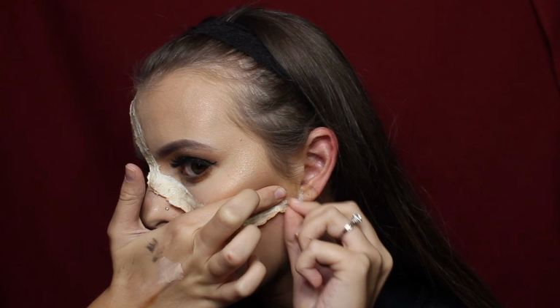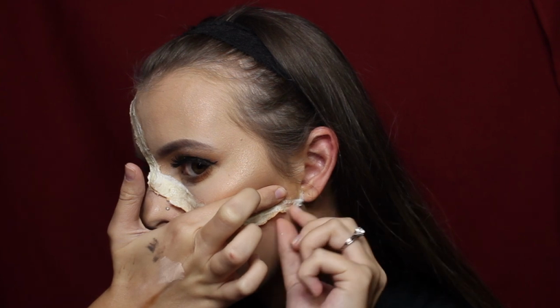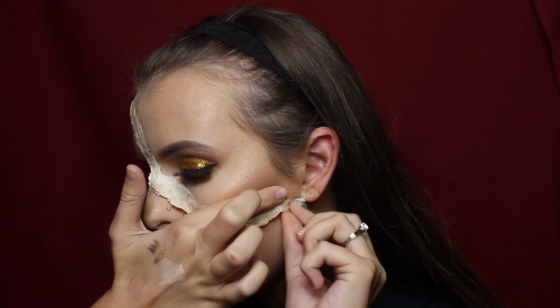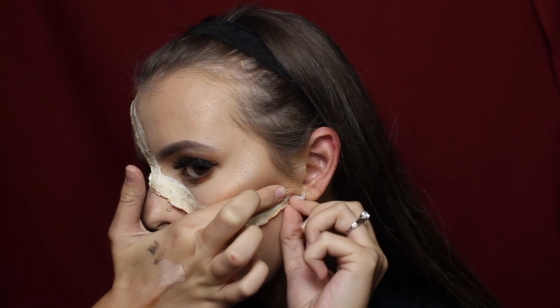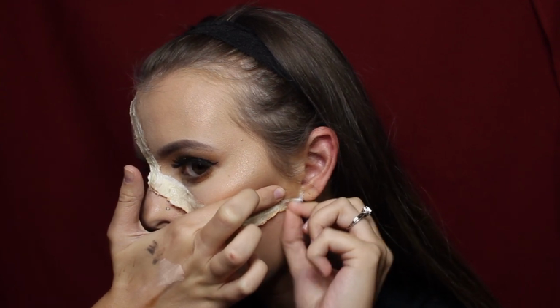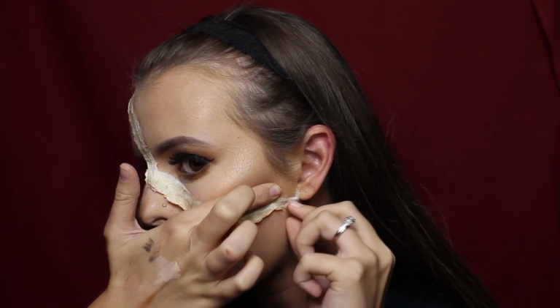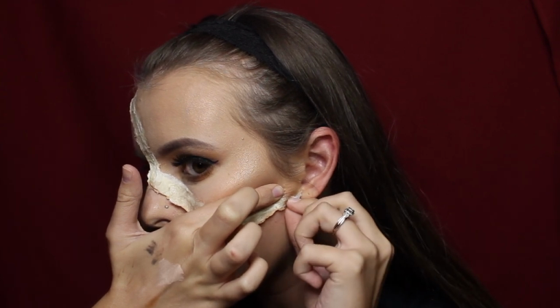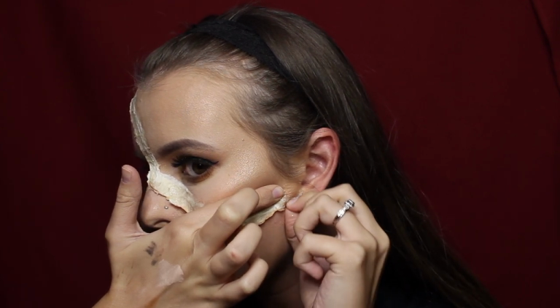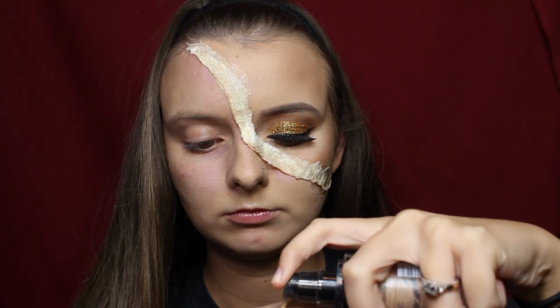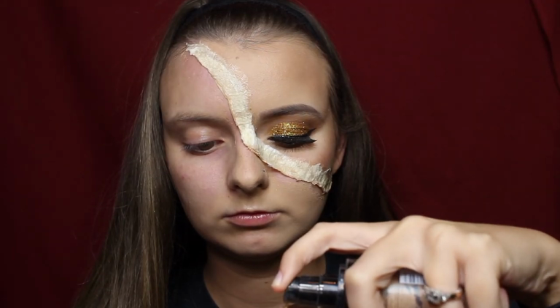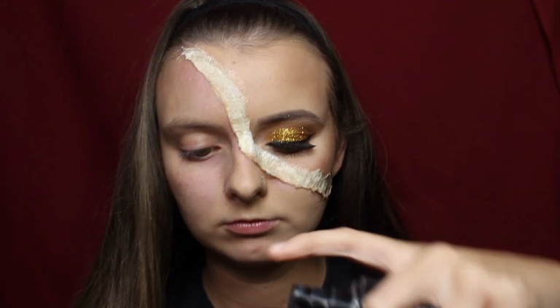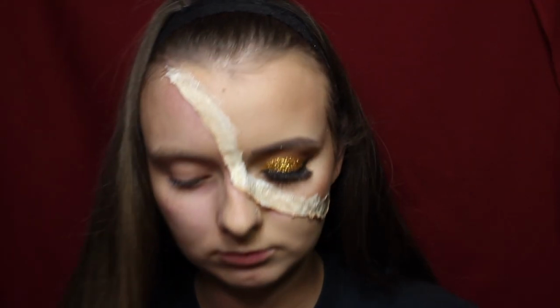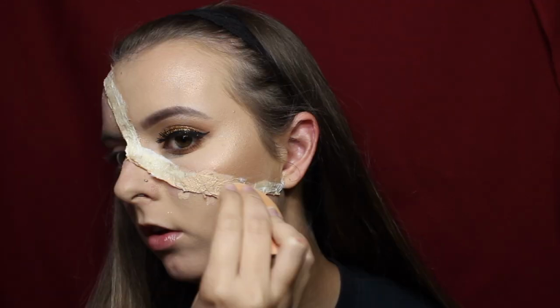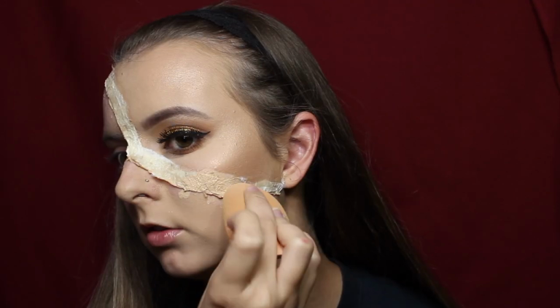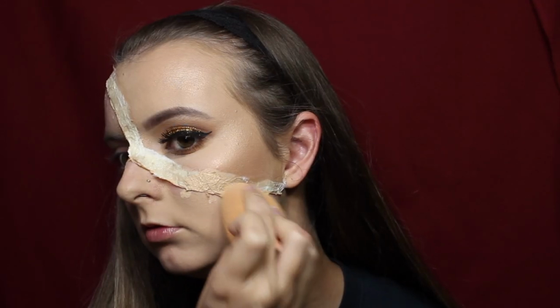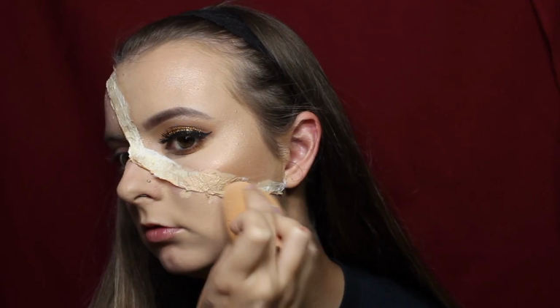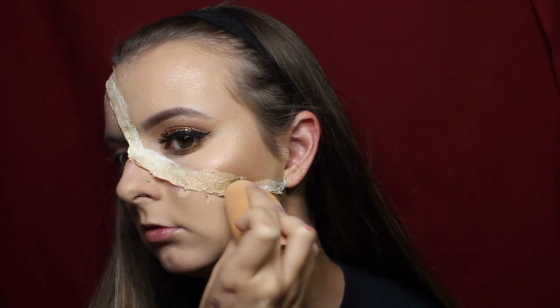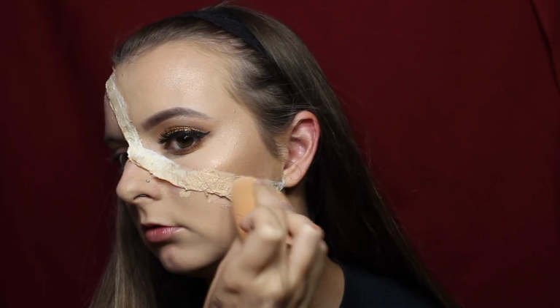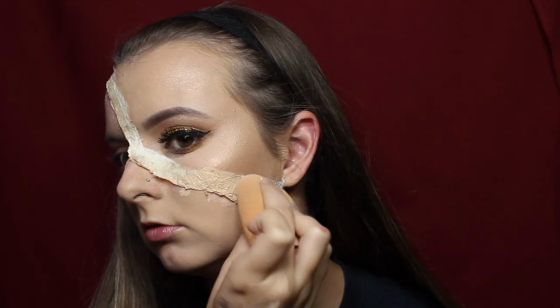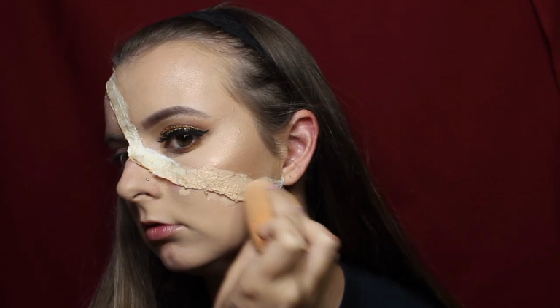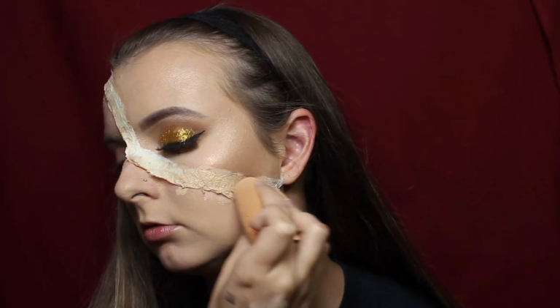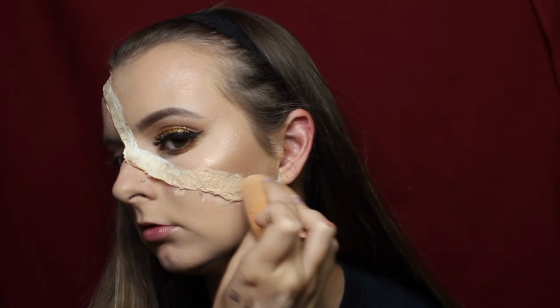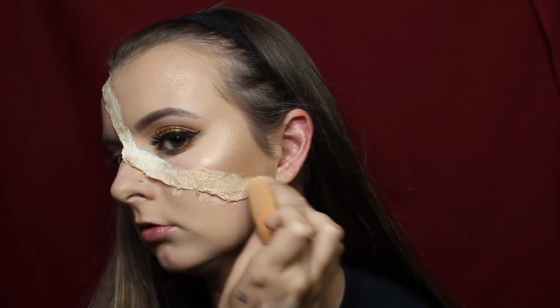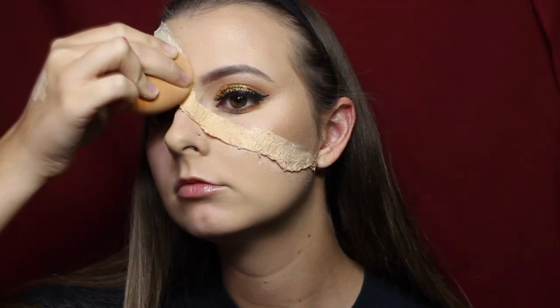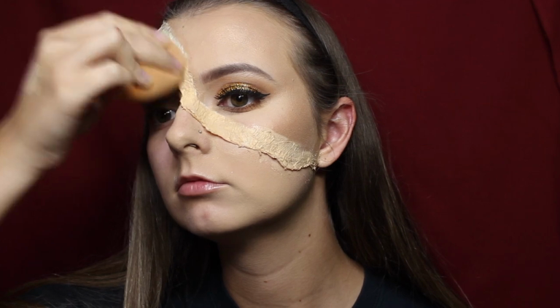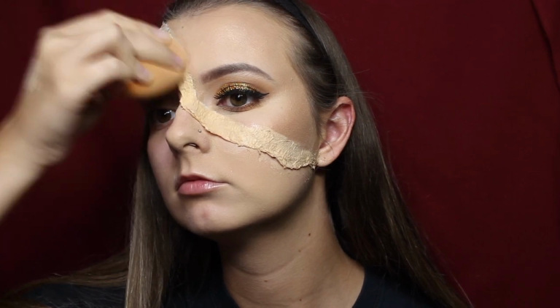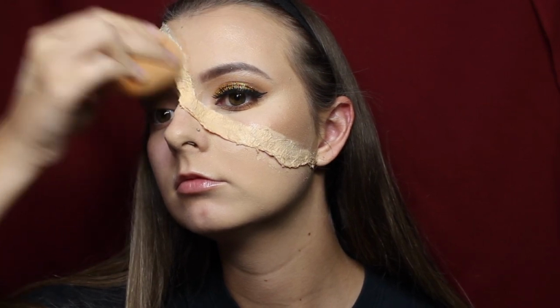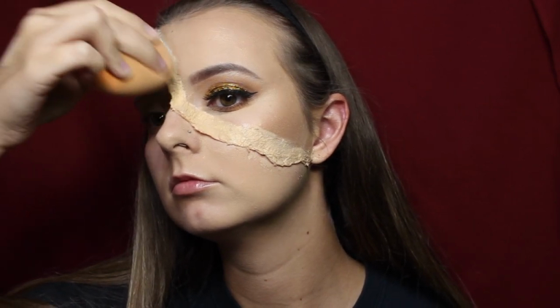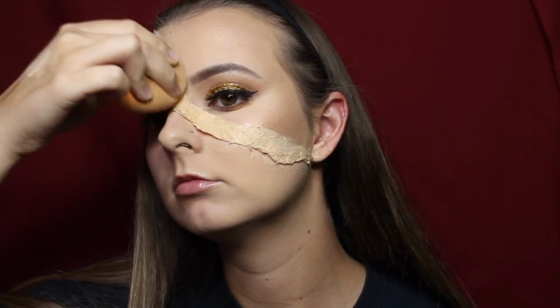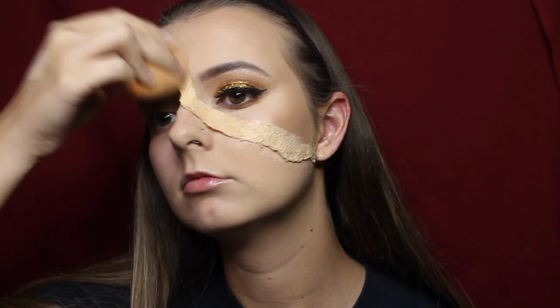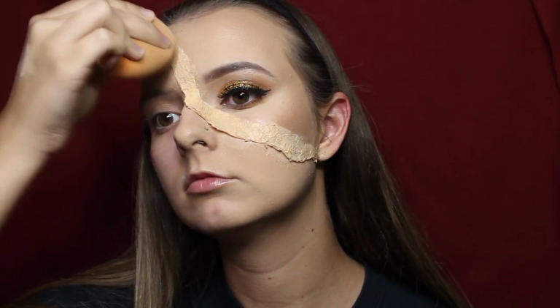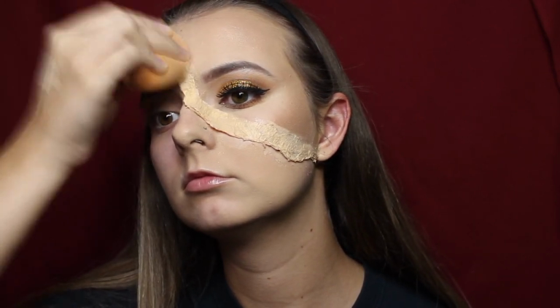To make everything blend out better, go in with foundation and cover over top of that liquid latex to help it blend out easier.